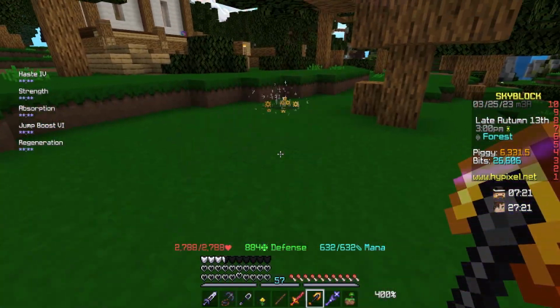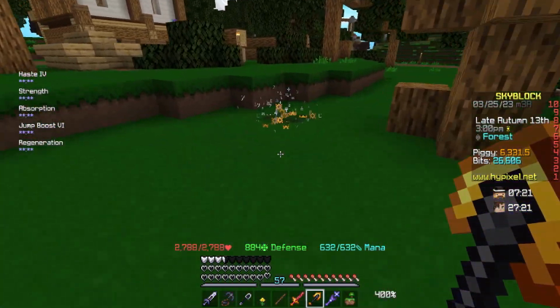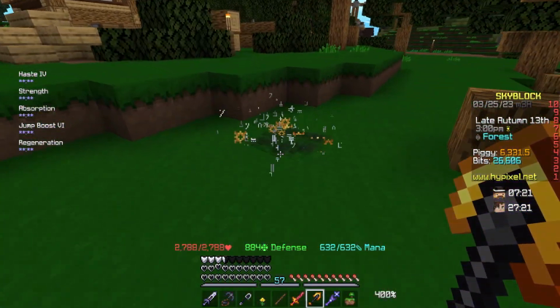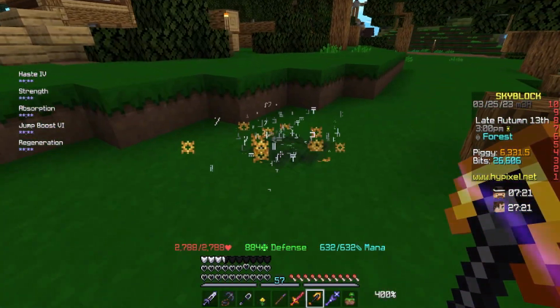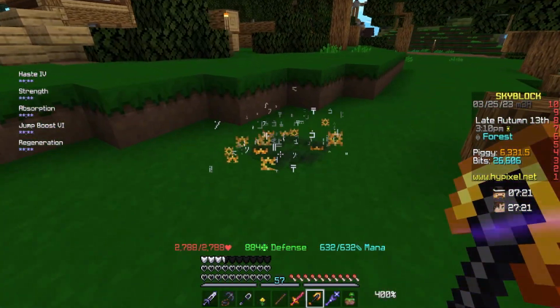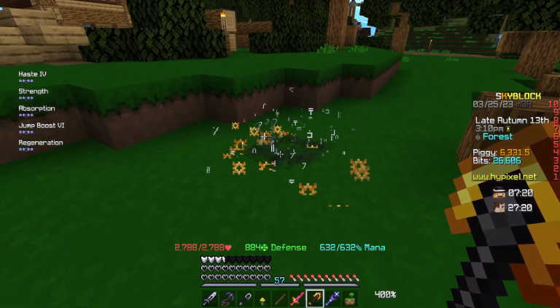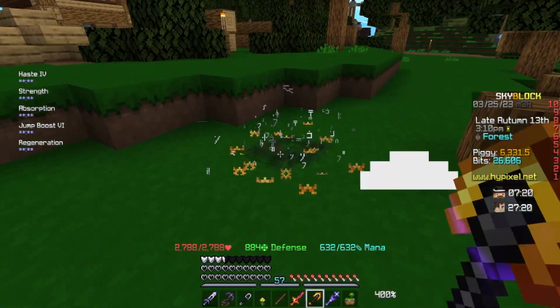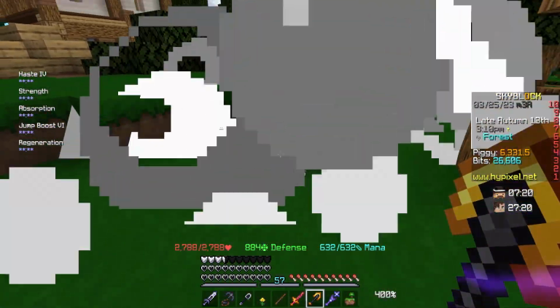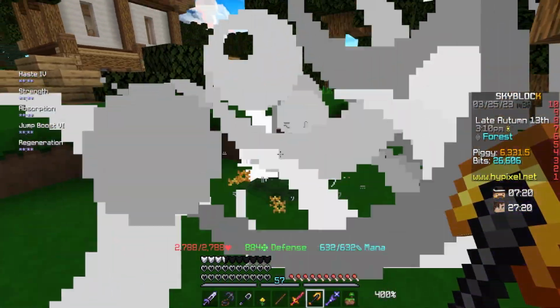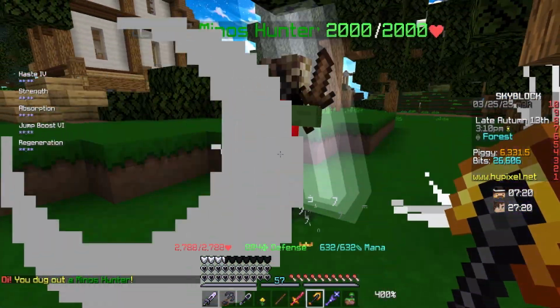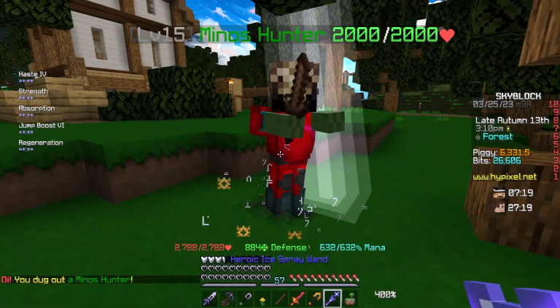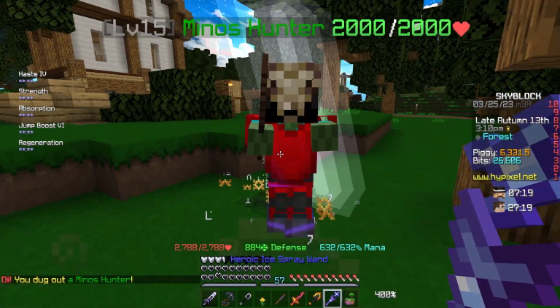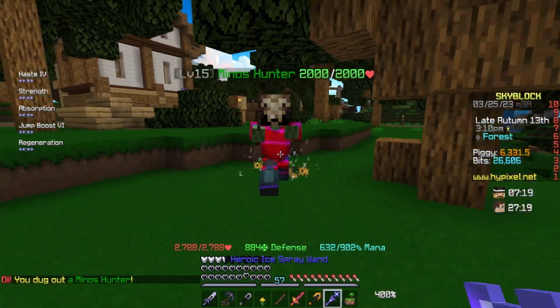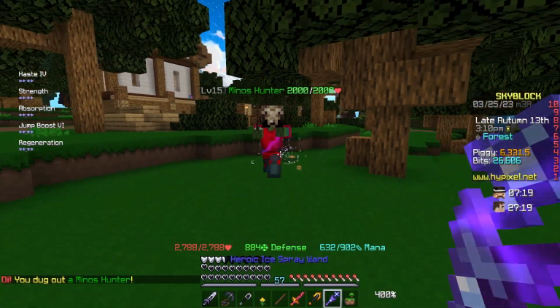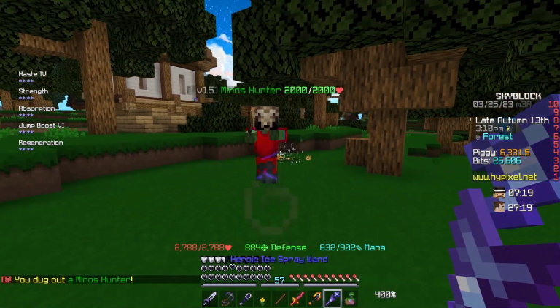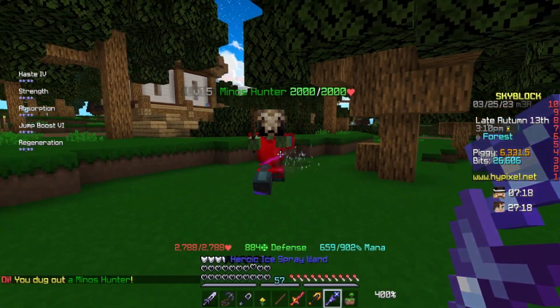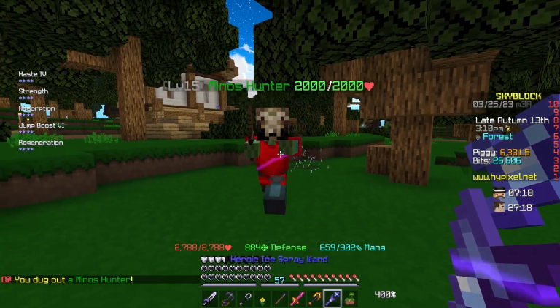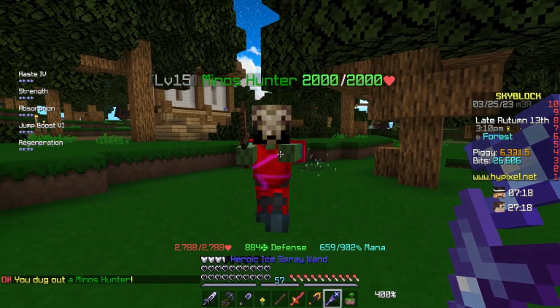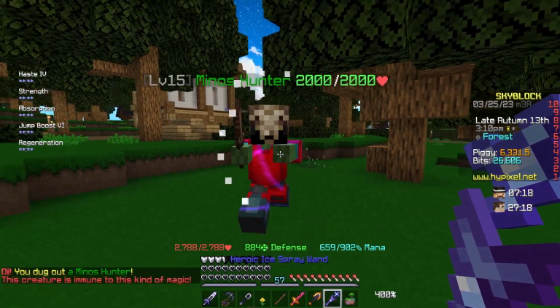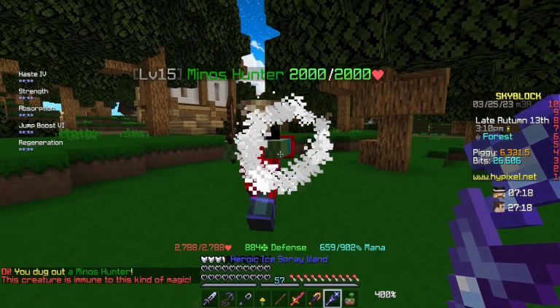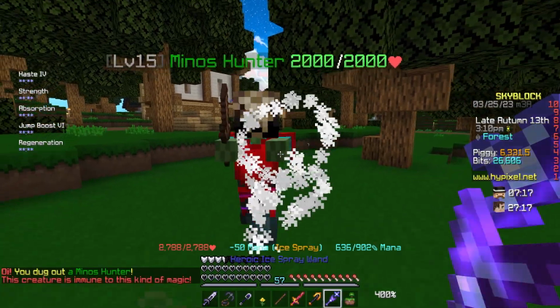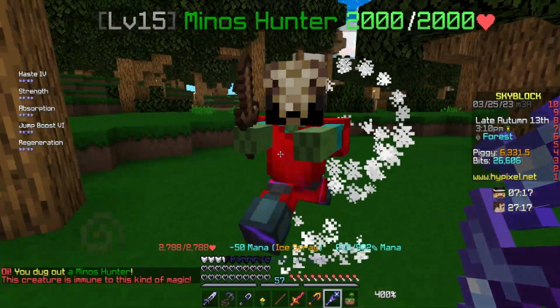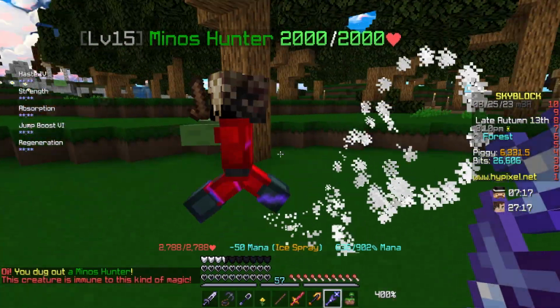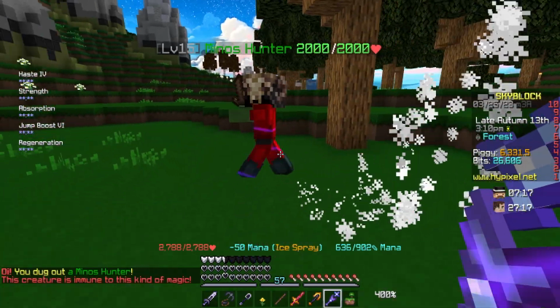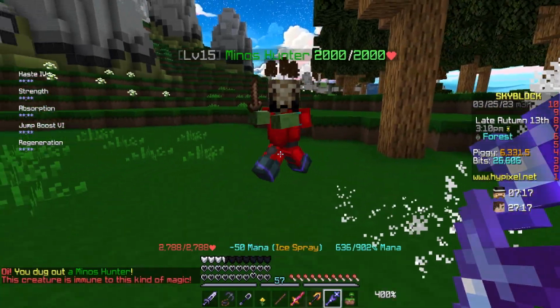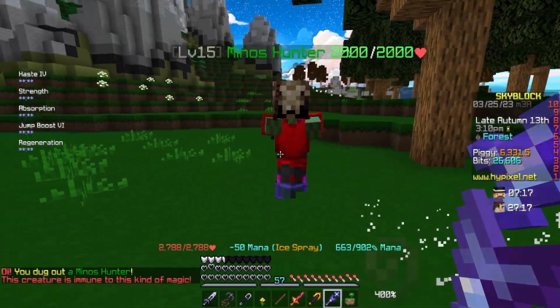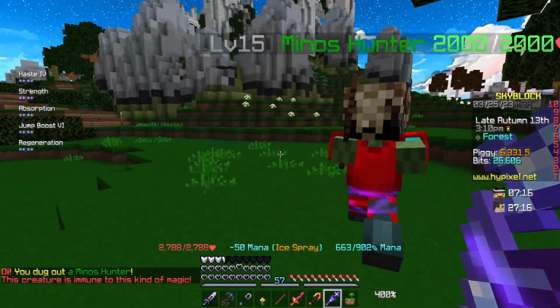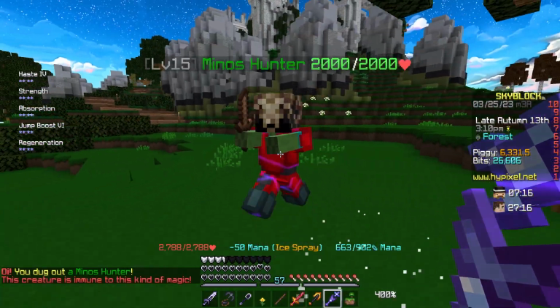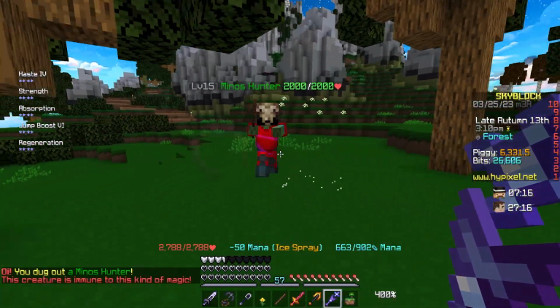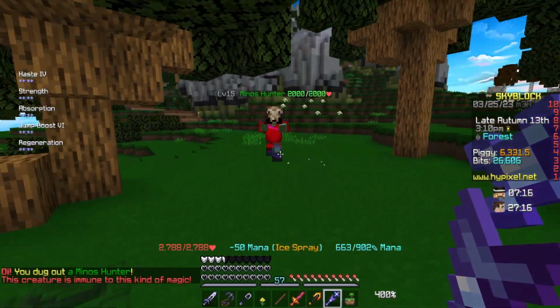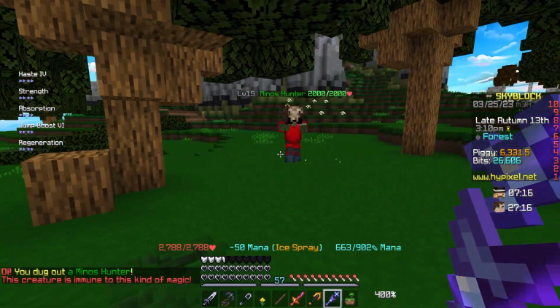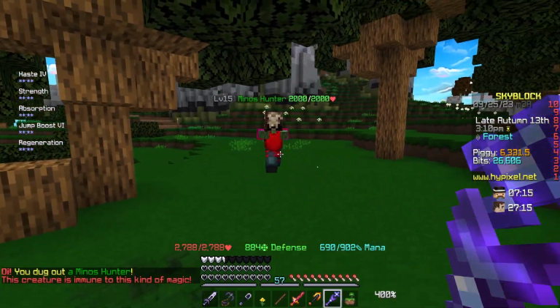And if we look here, the Ice Spray Wand actually does not work on the Mythological creatures, which makes the Staff 100 times better.